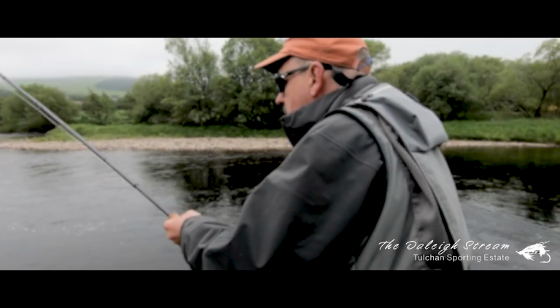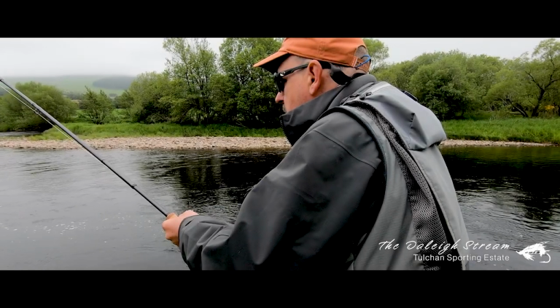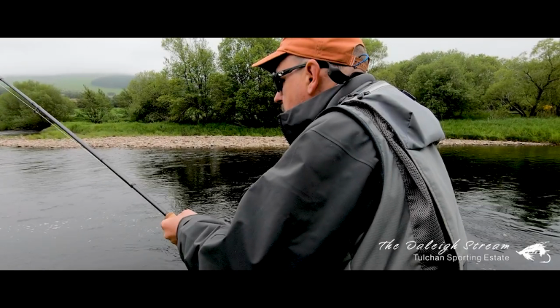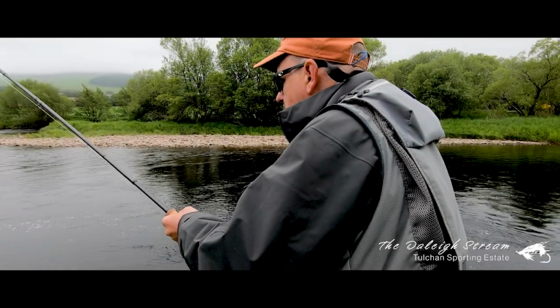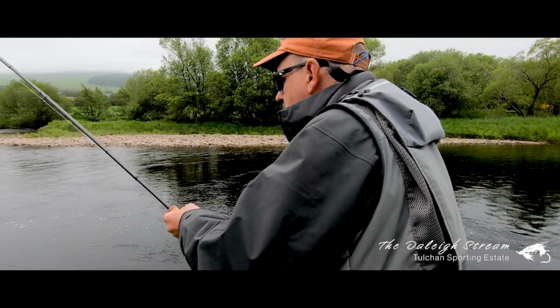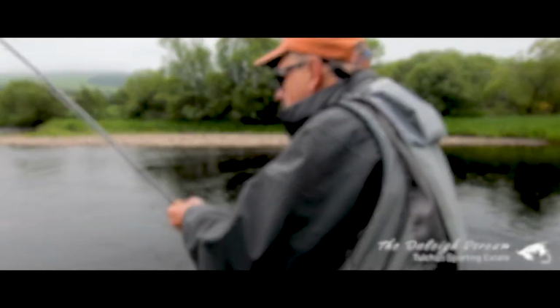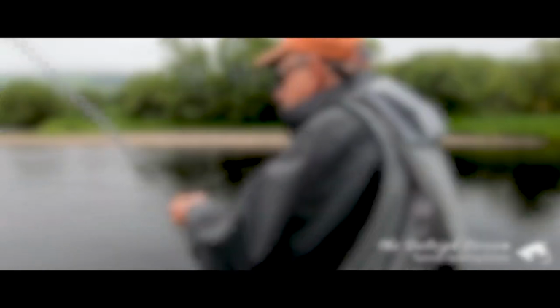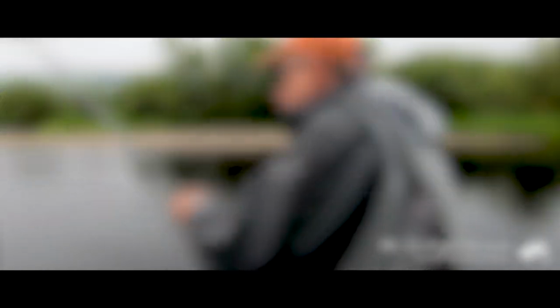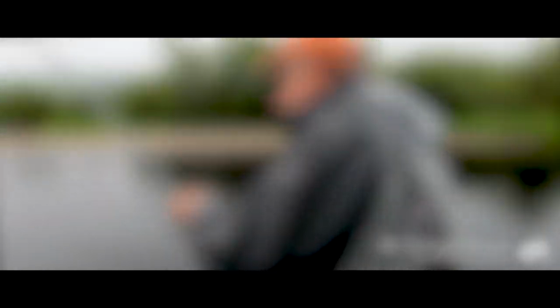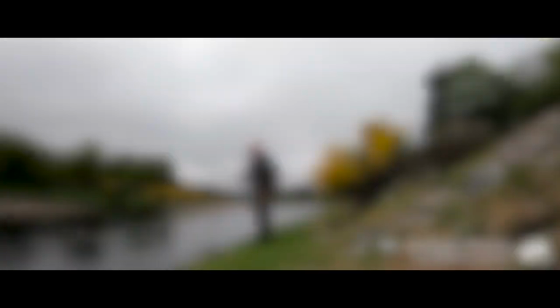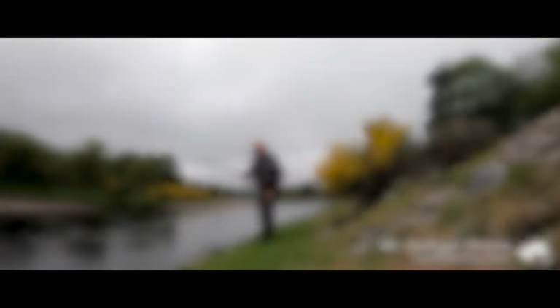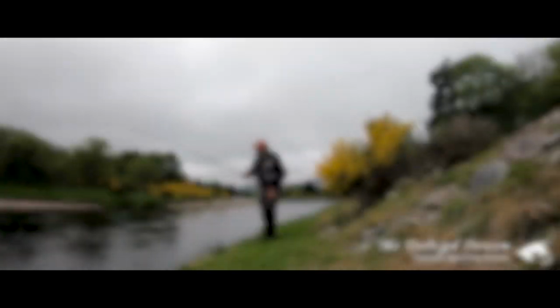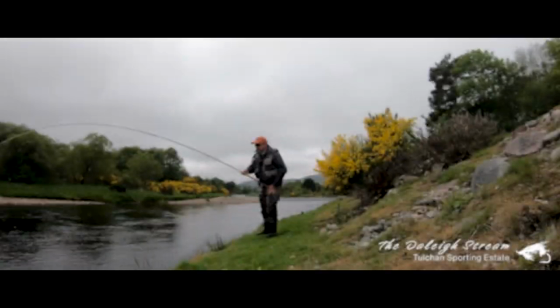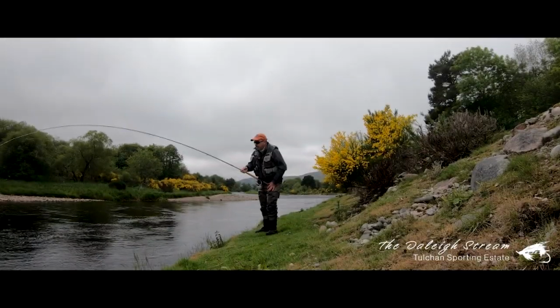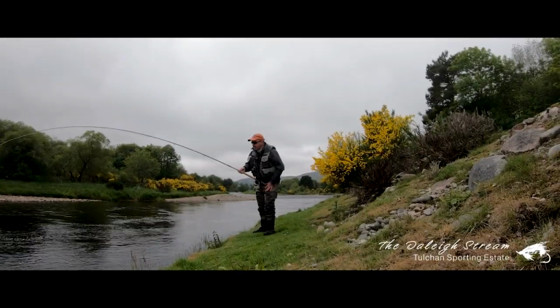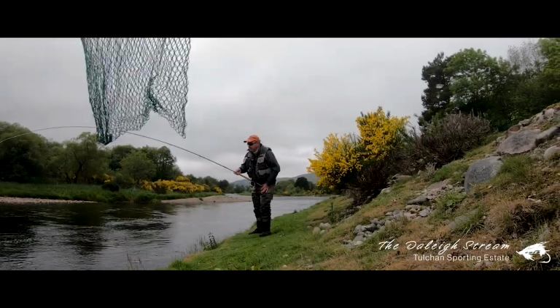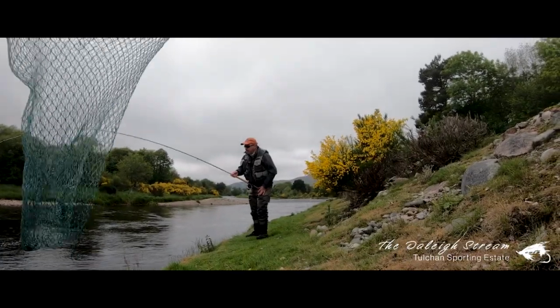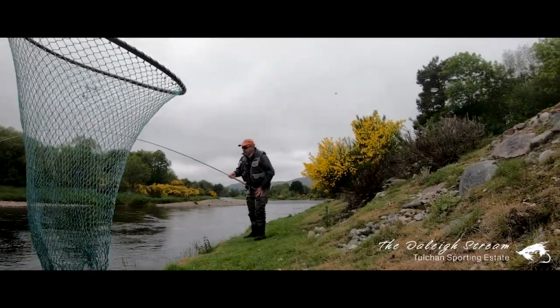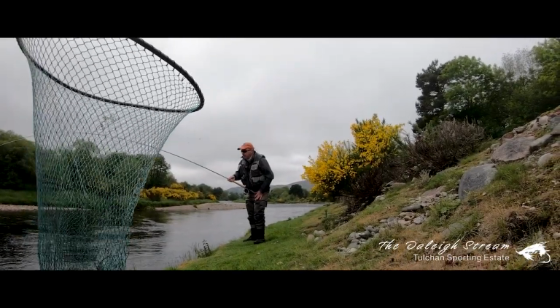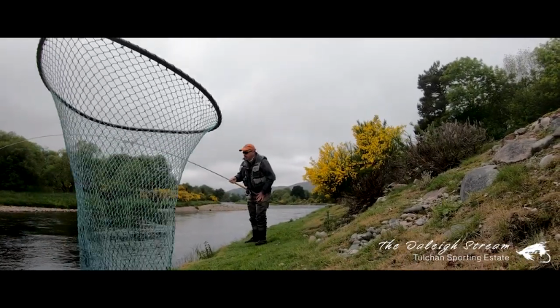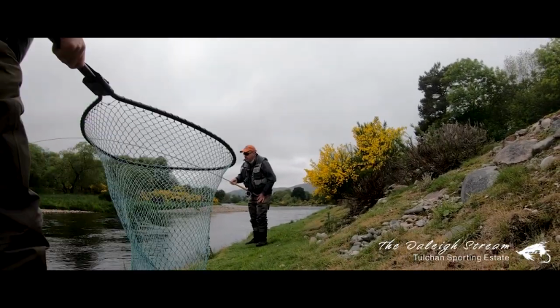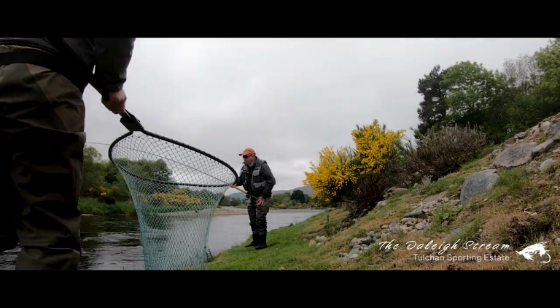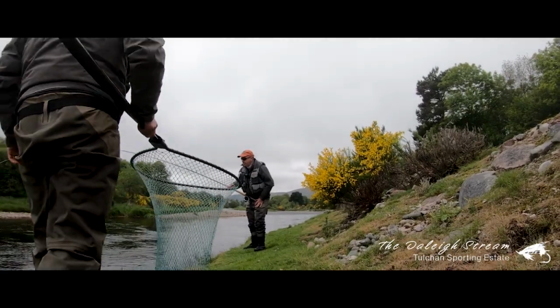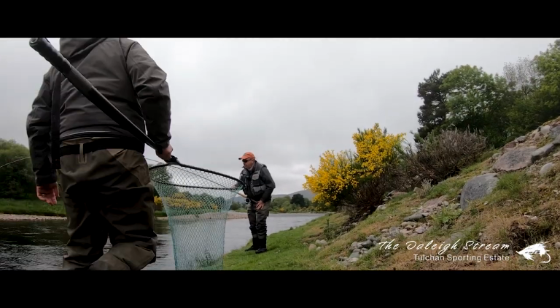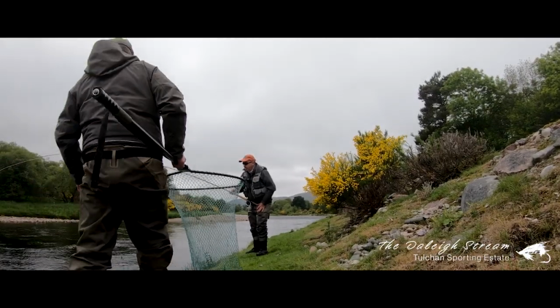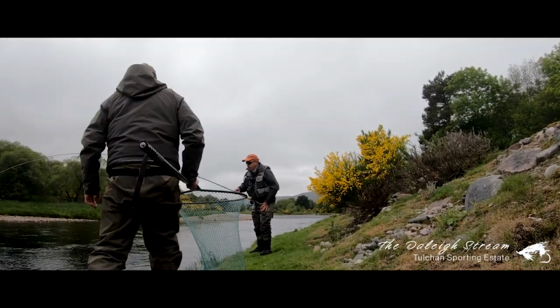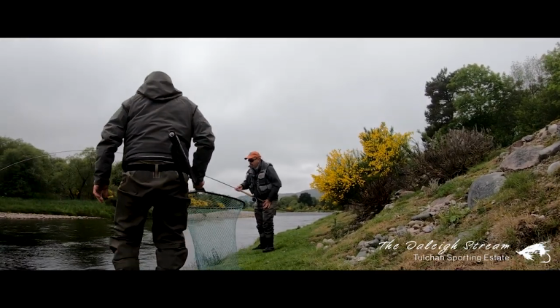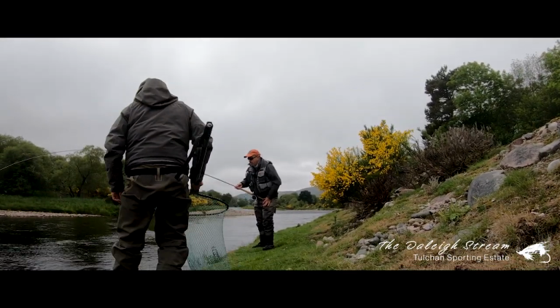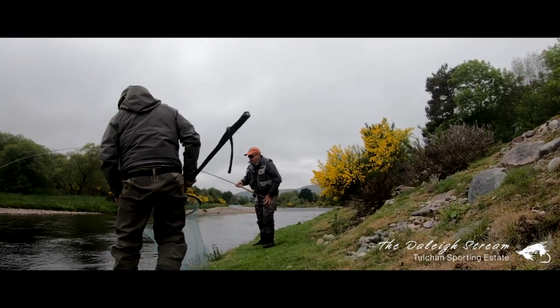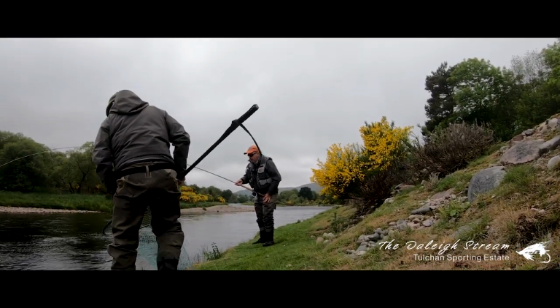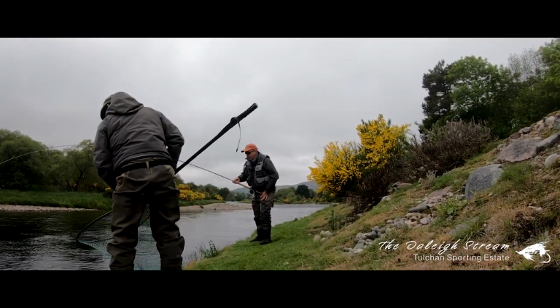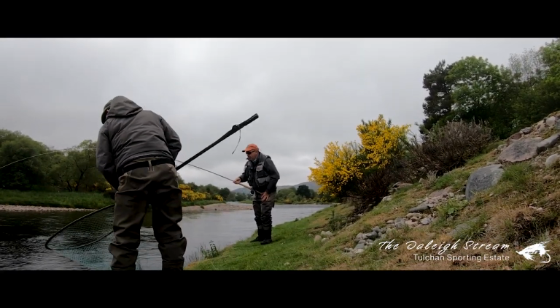The fish is playing very hard, deep and close to the bank — making this a really tough fight. He's already been on for over 15 minutes and is not showing any signs of tiring.